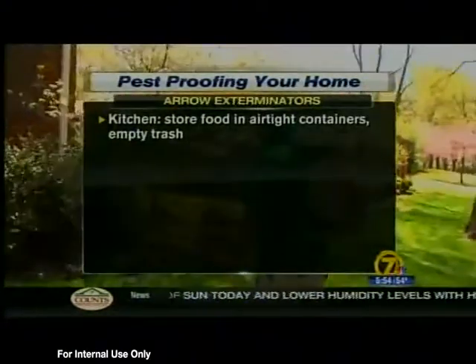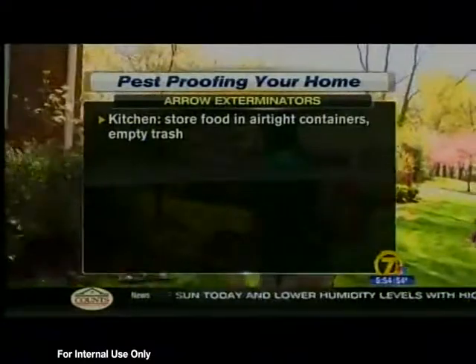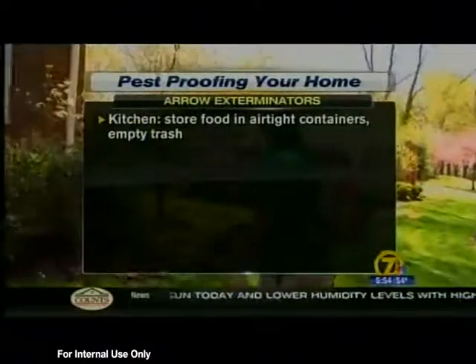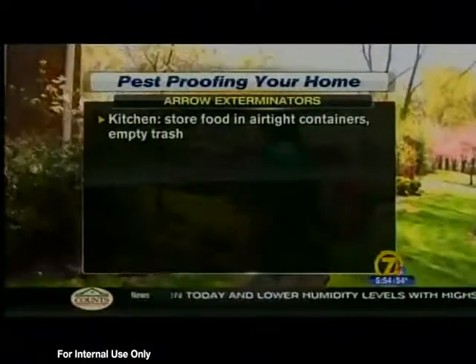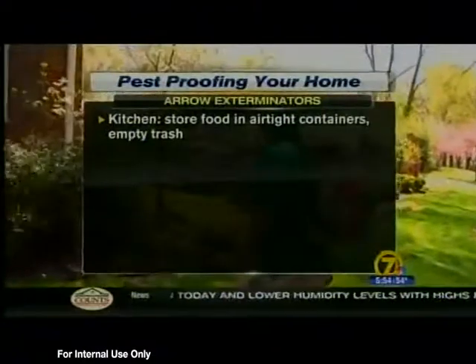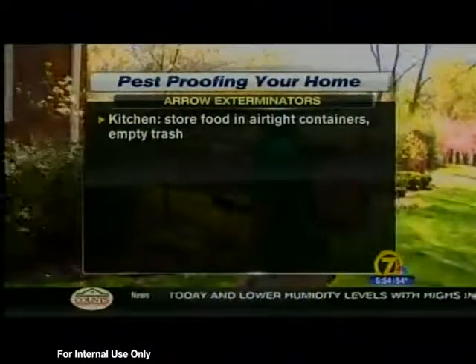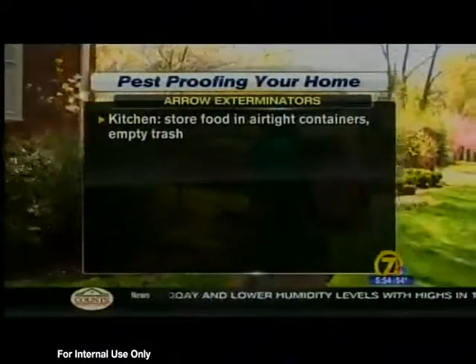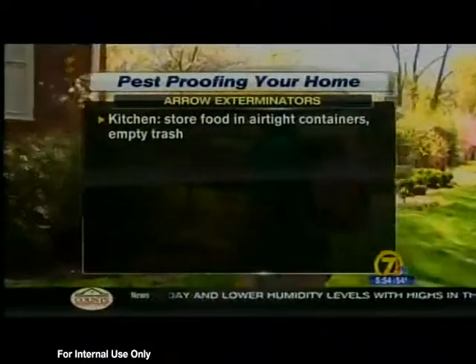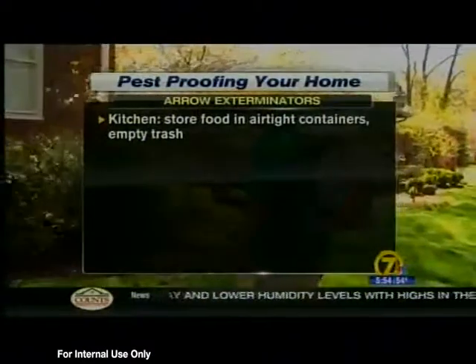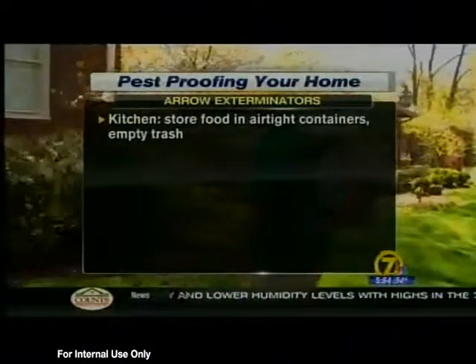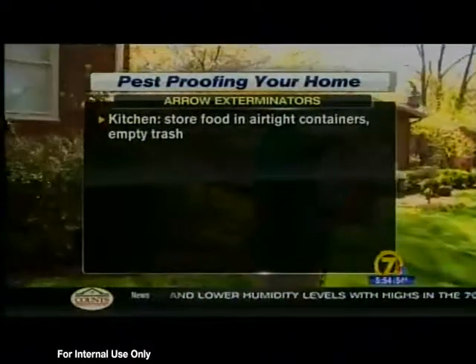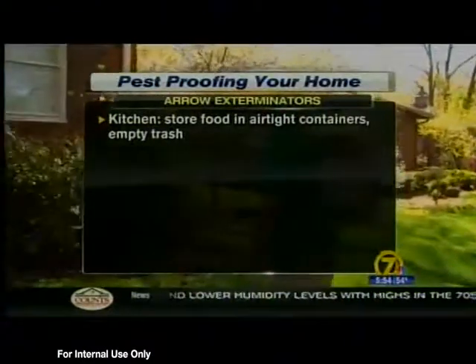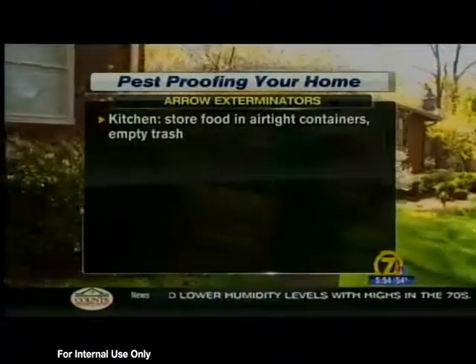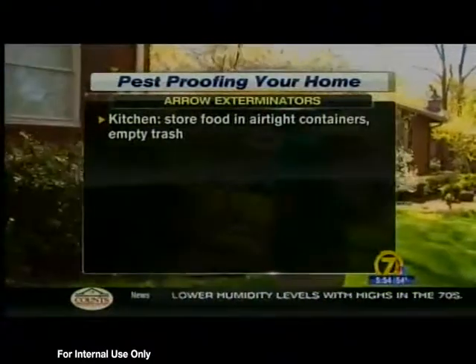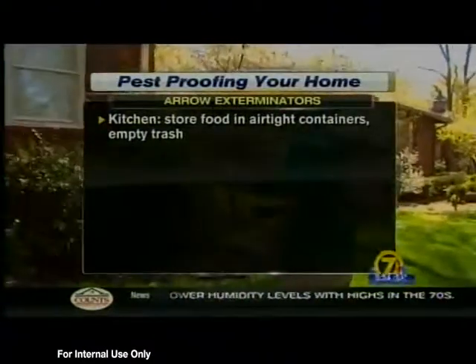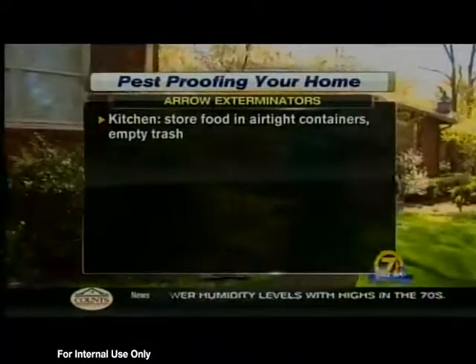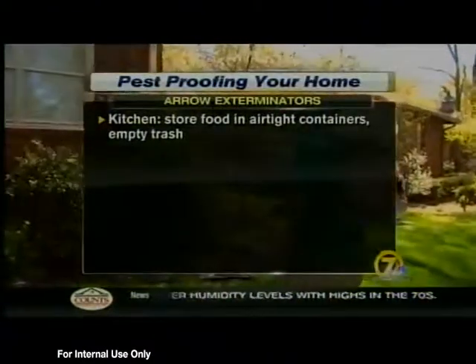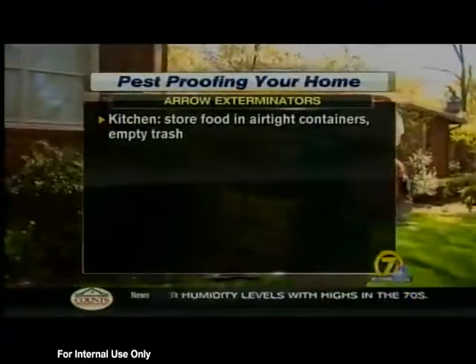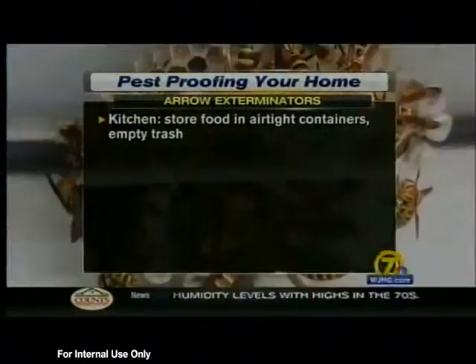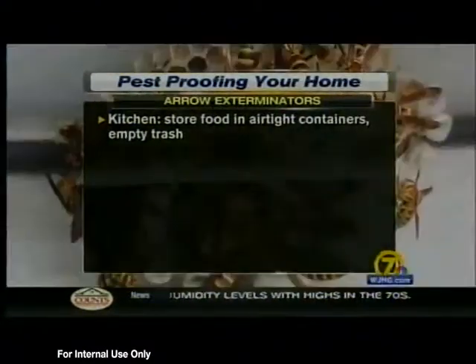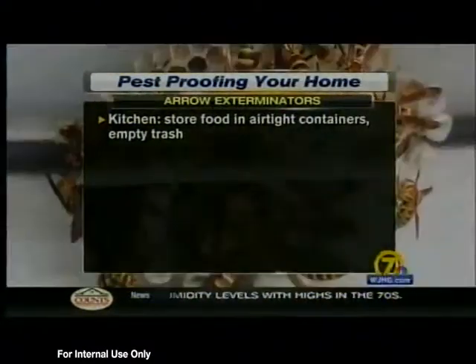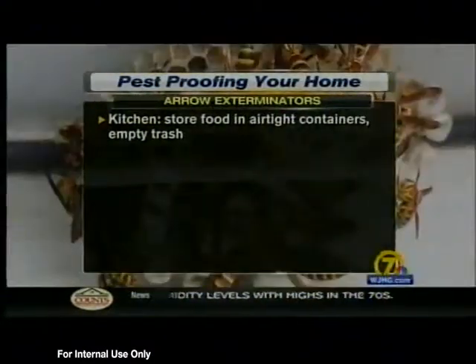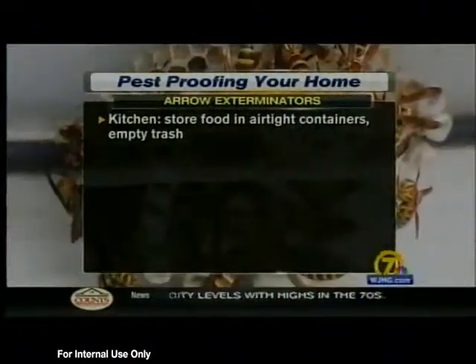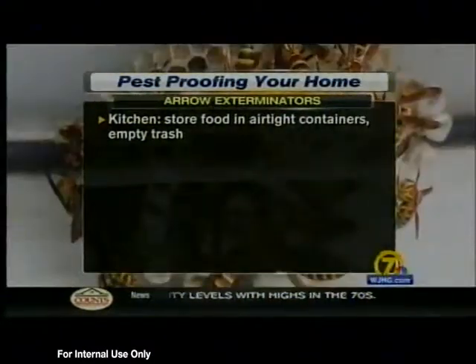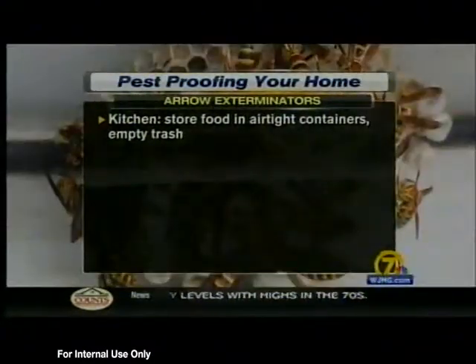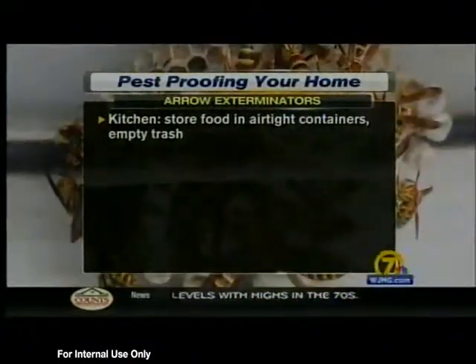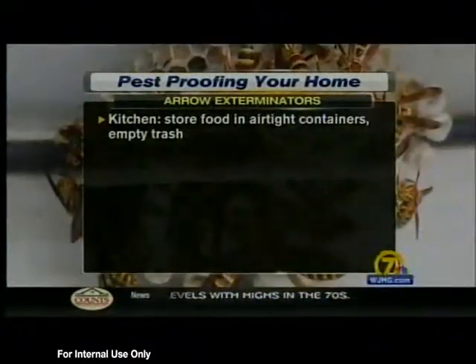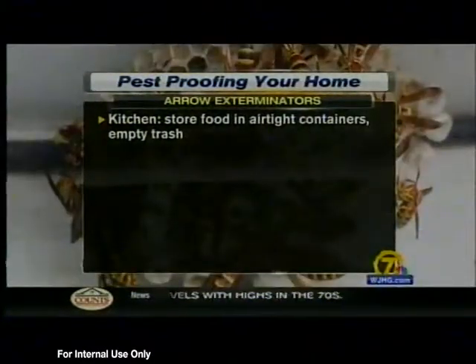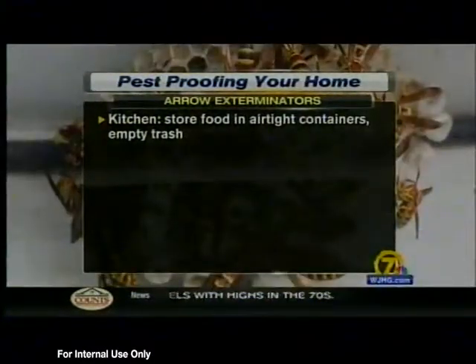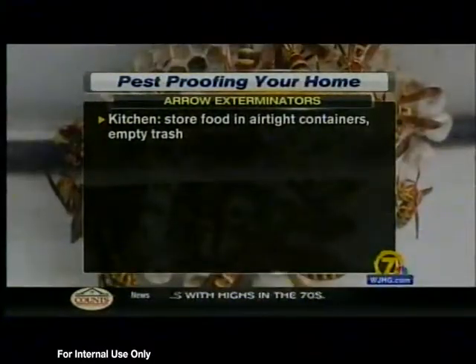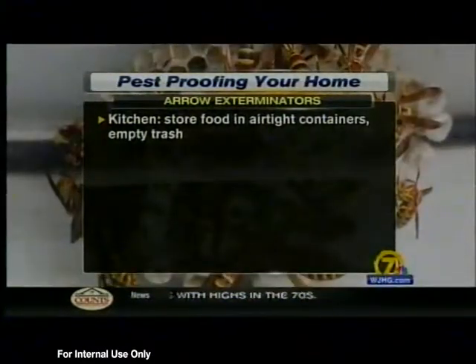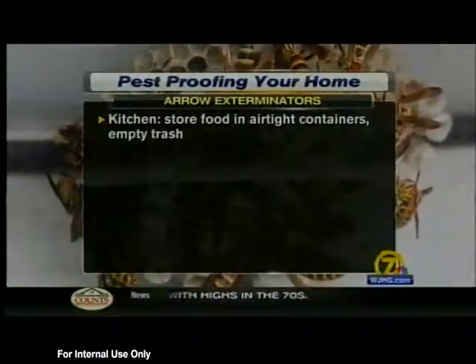When it comes to the kitchen, they say you should store food in airtight containers and empty the trash often.